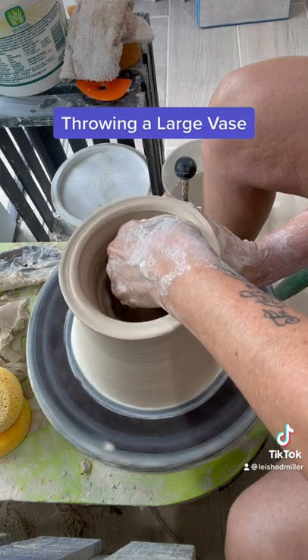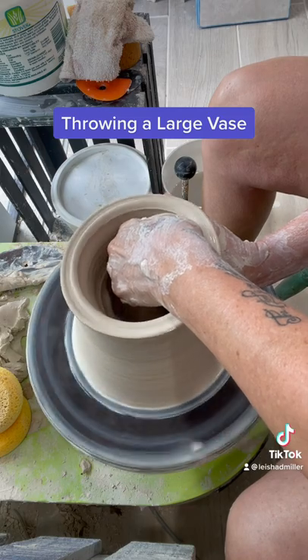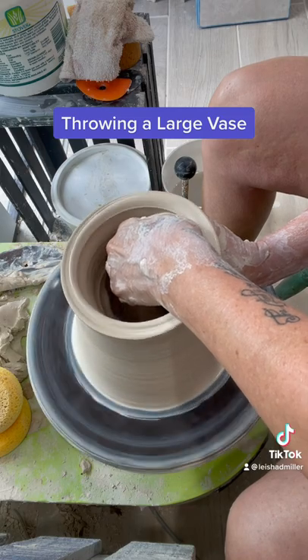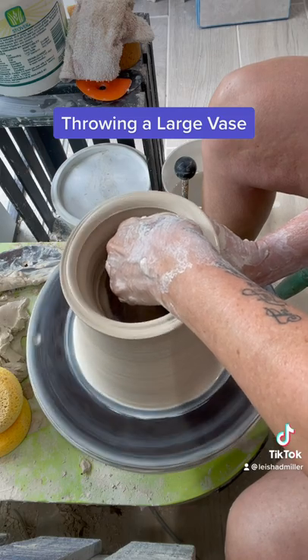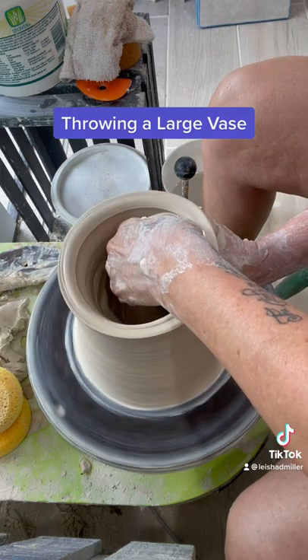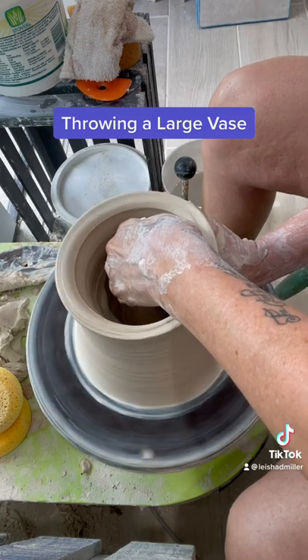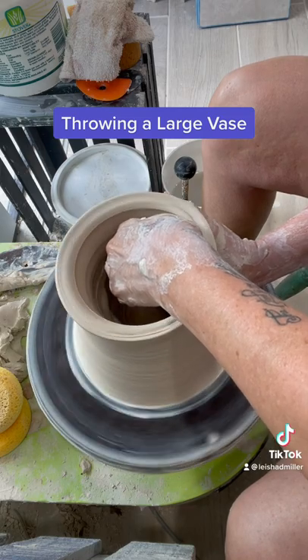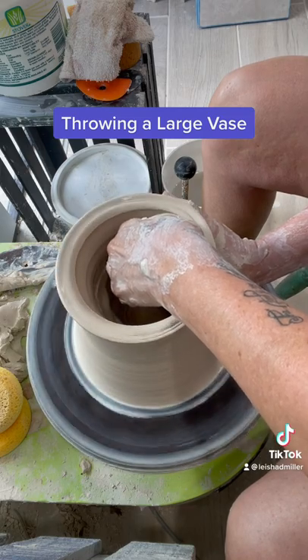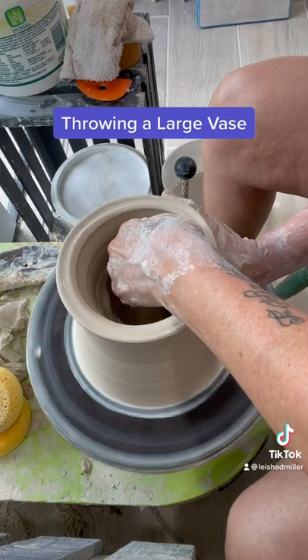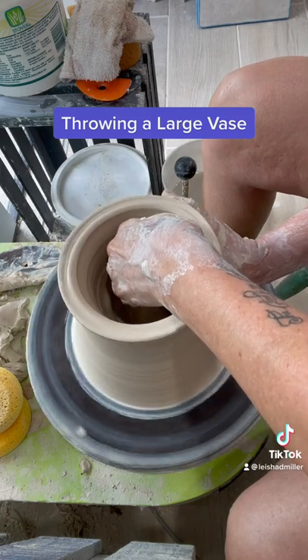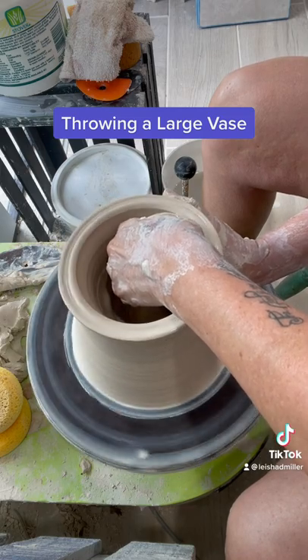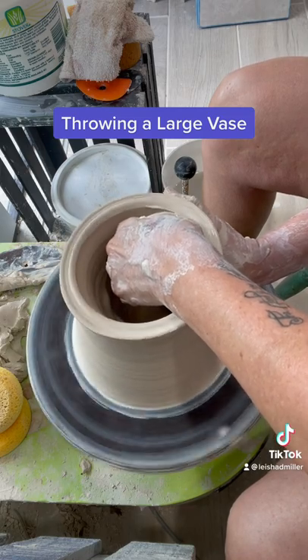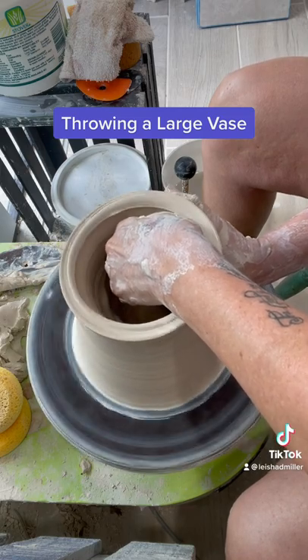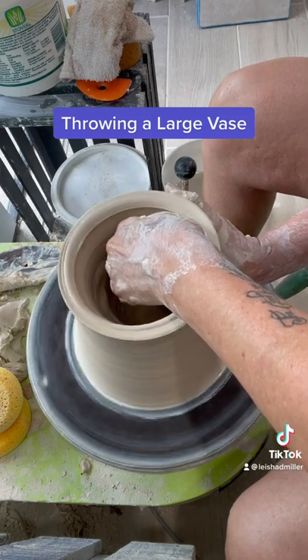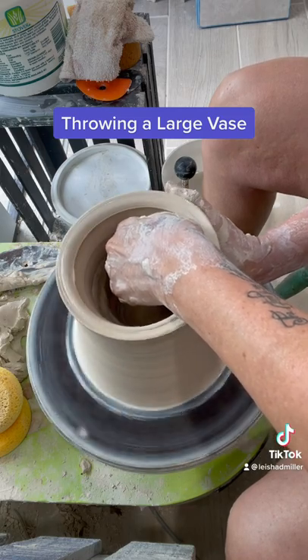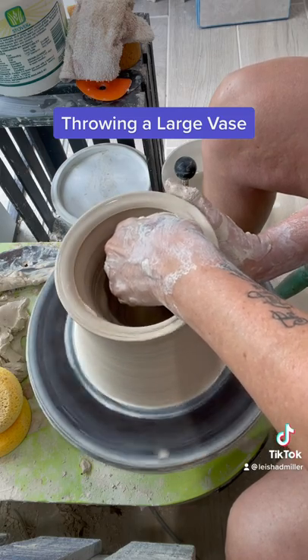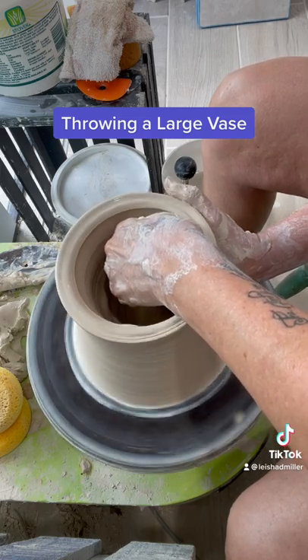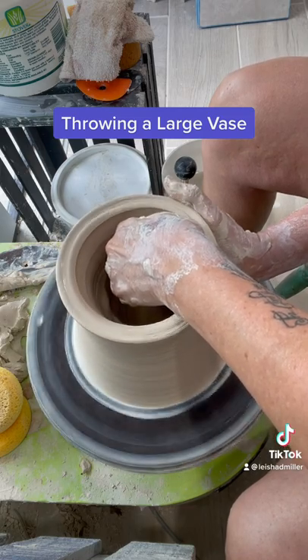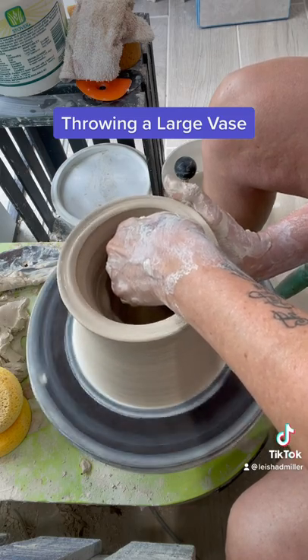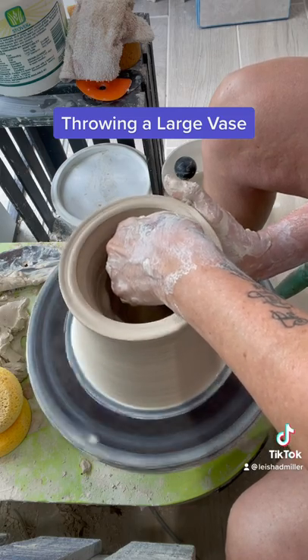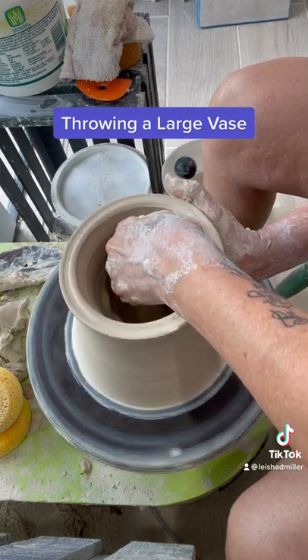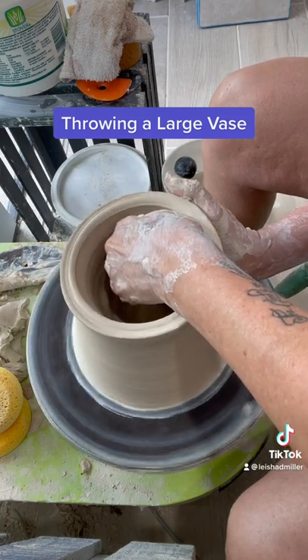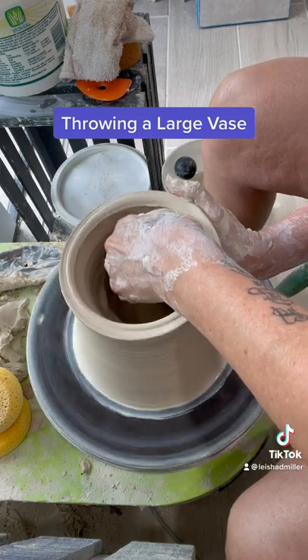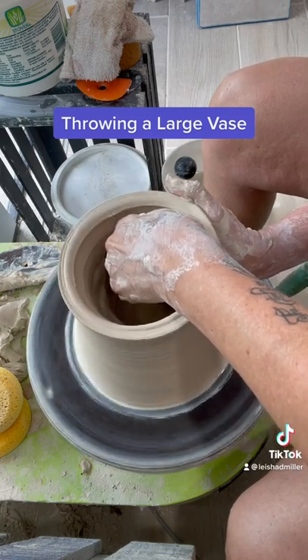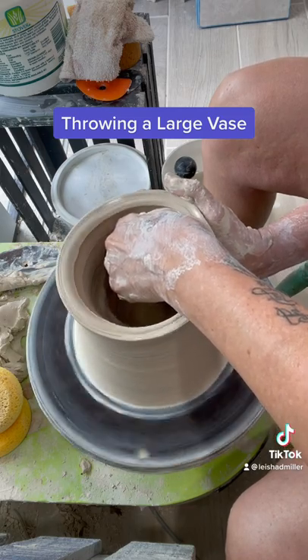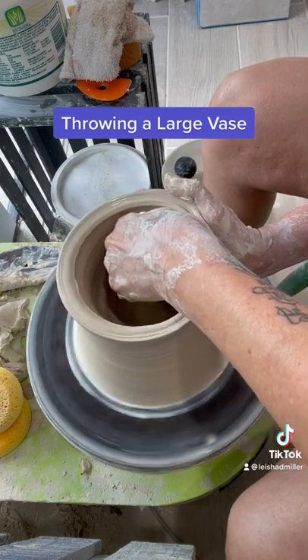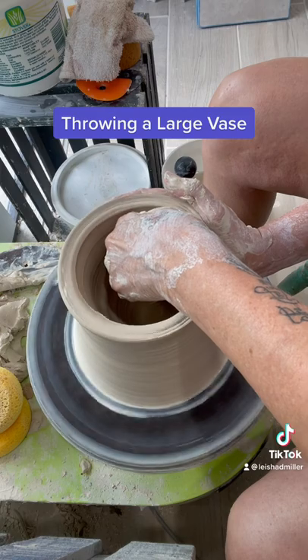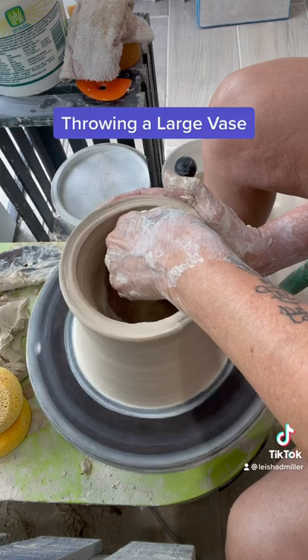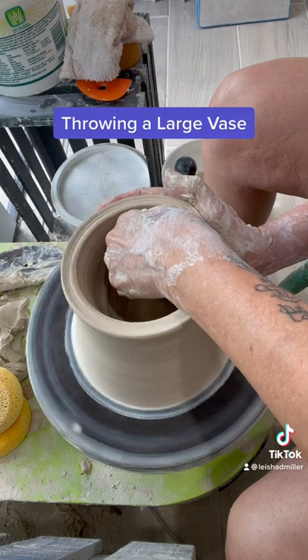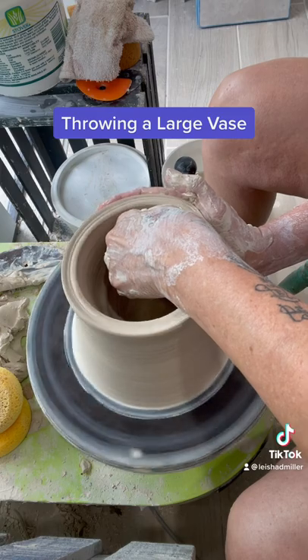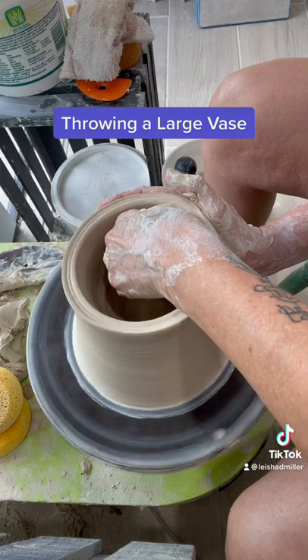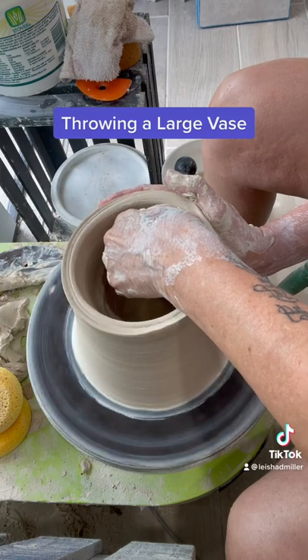You can see a little bit of wobble in this, and that's just because of the weight.